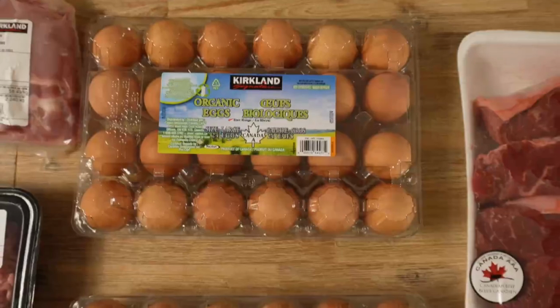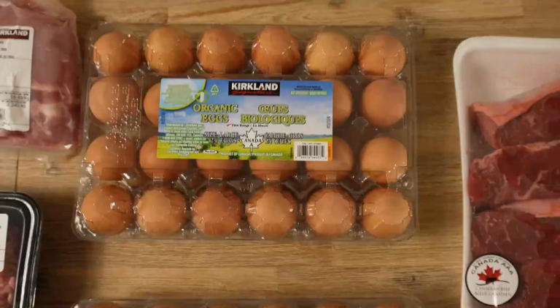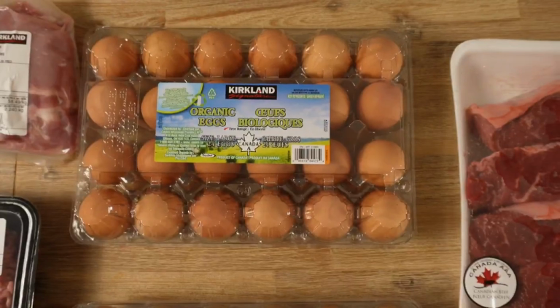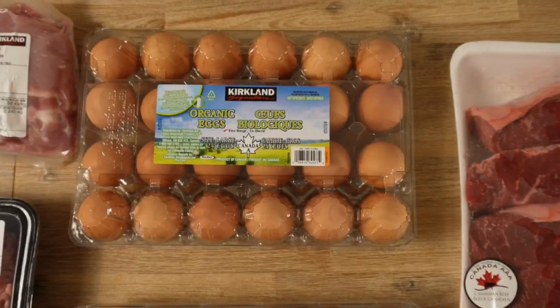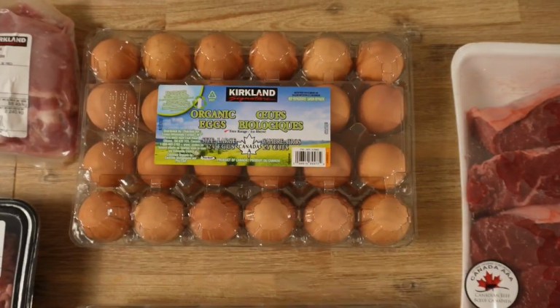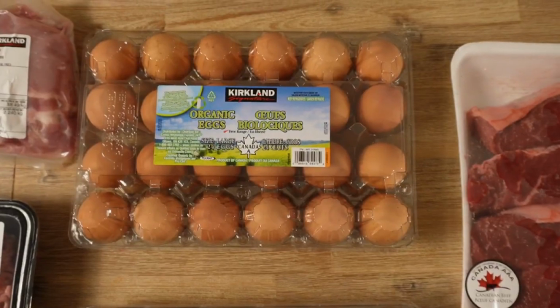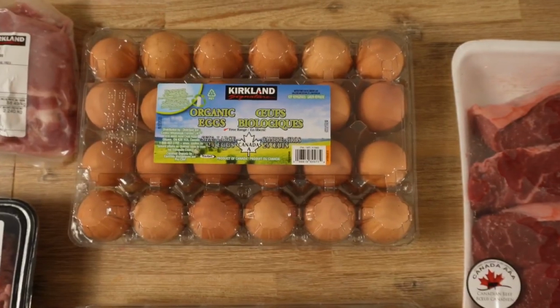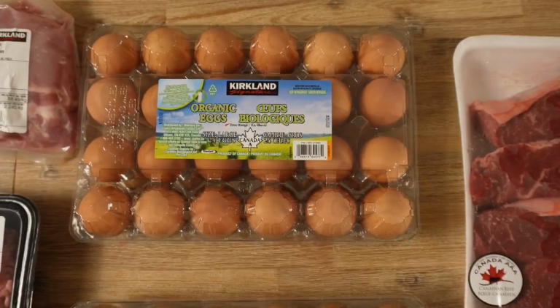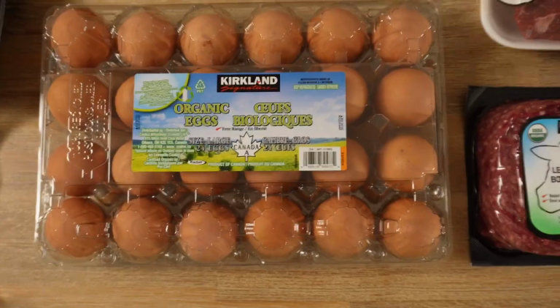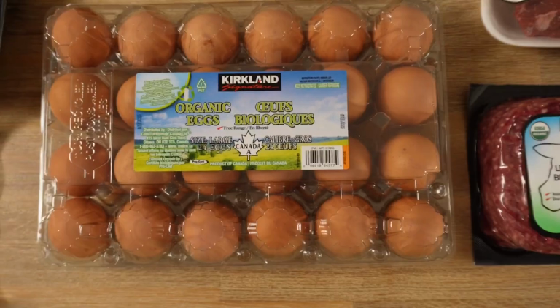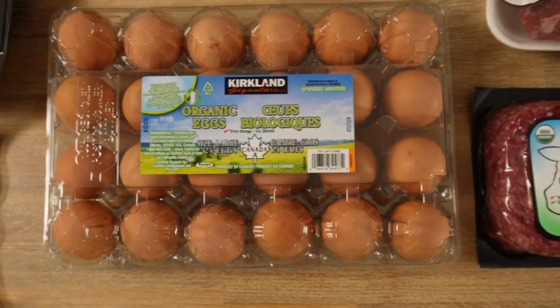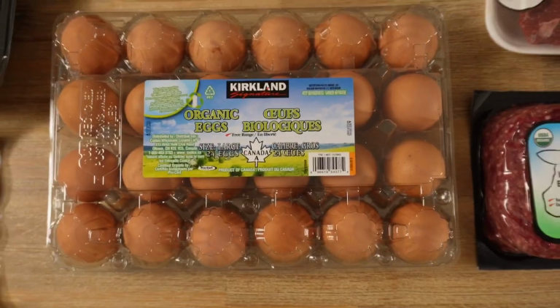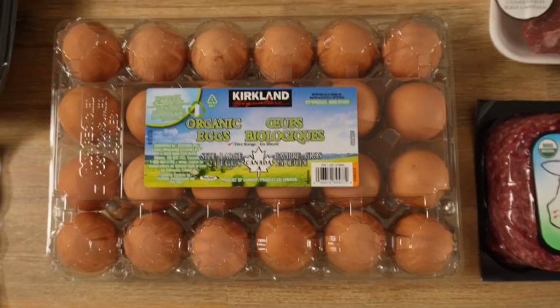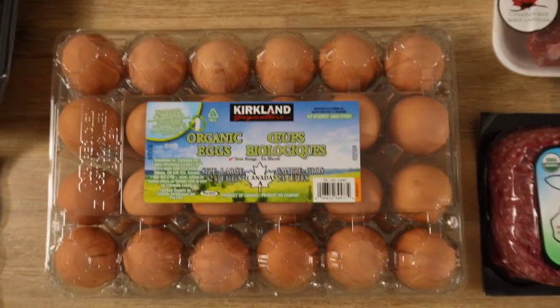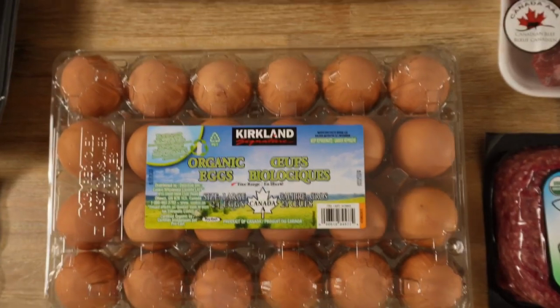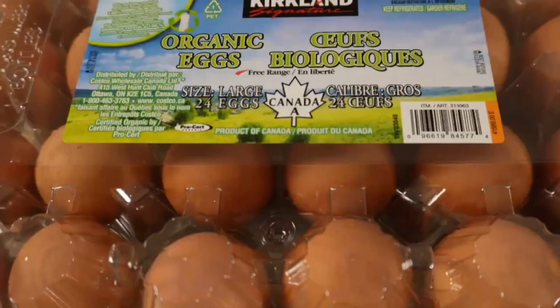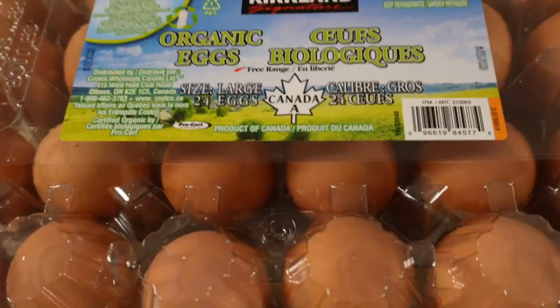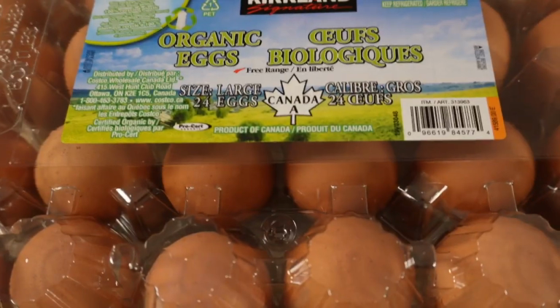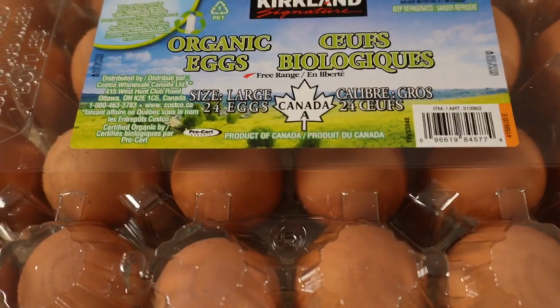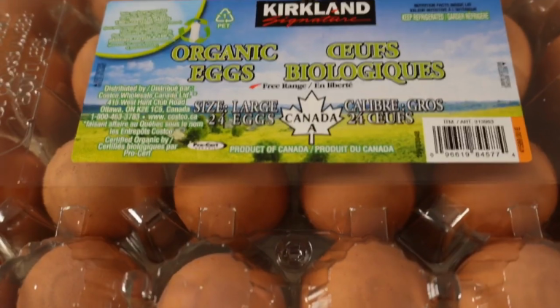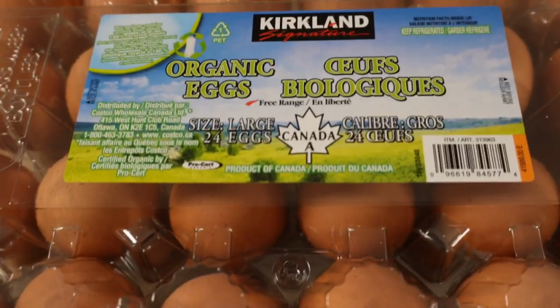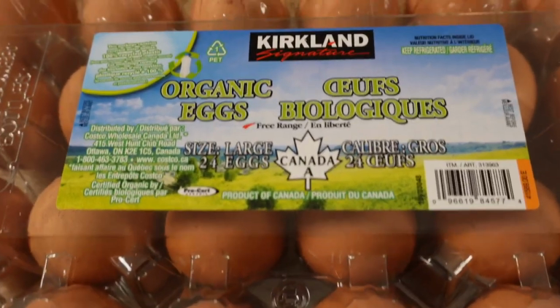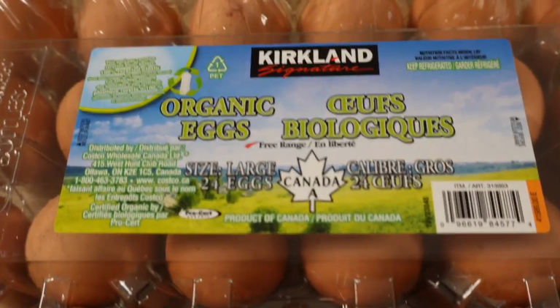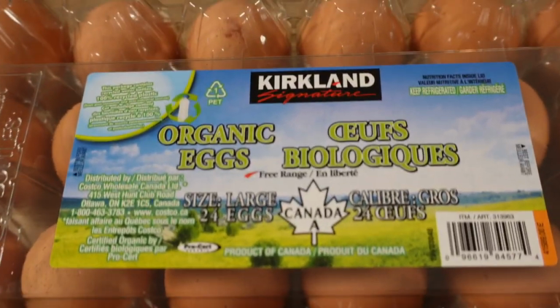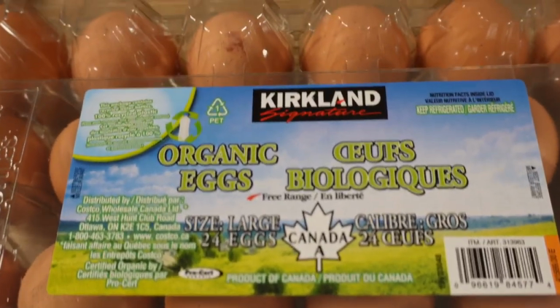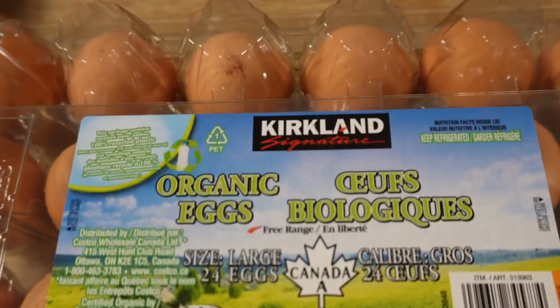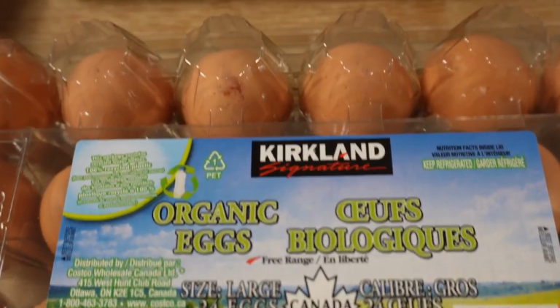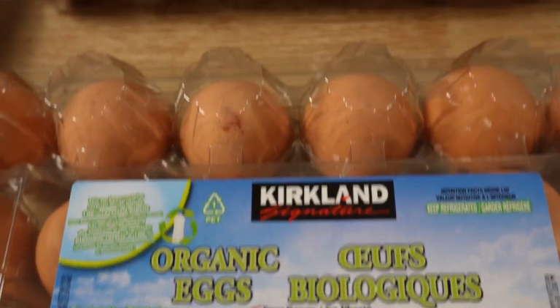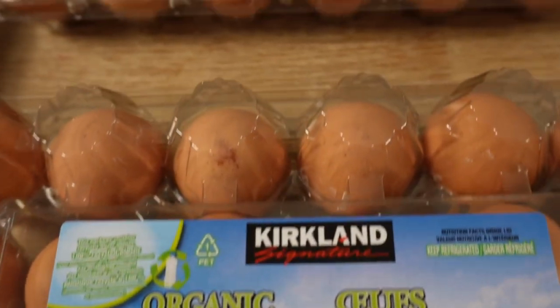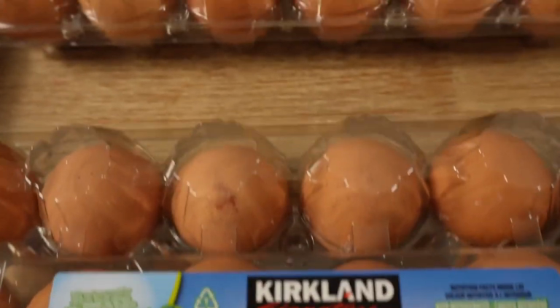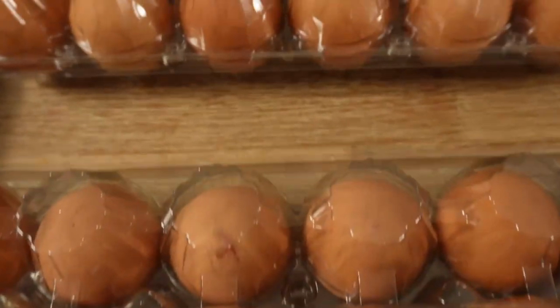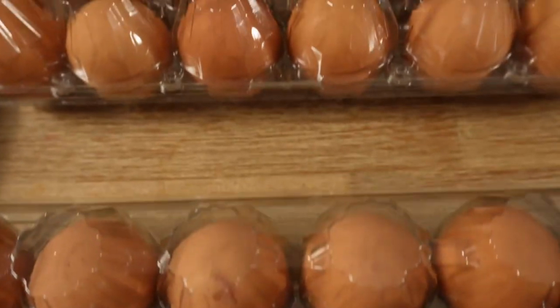Another huge part of our diet are eggs — these are organic free-range eggs. If you can find them at a good price, try and get pasture-raised eggs as well; those are even healthier for you.